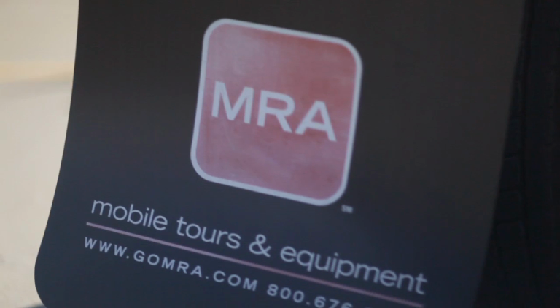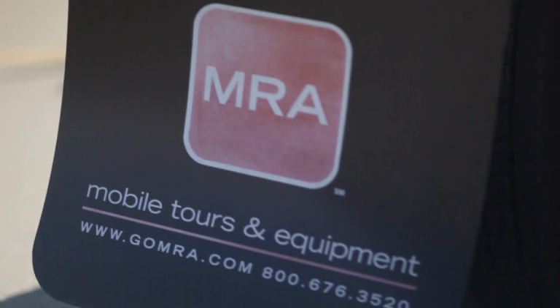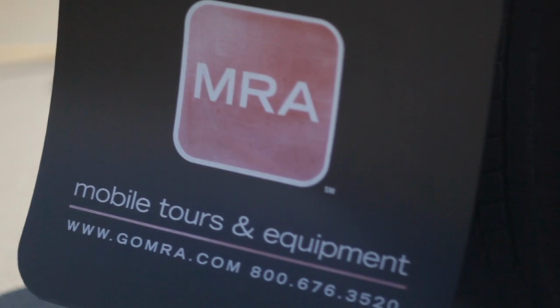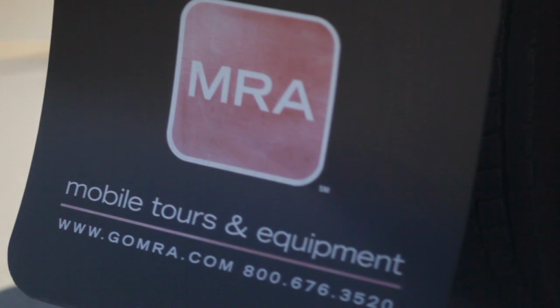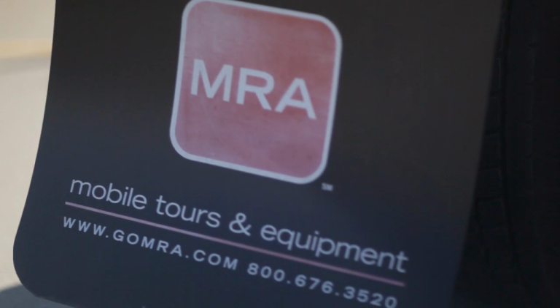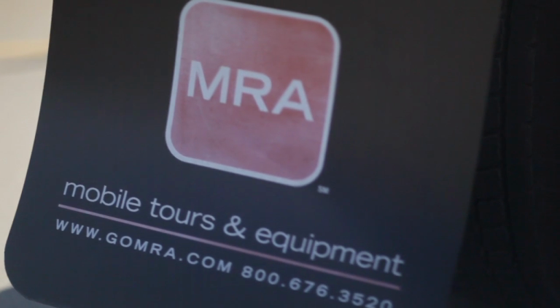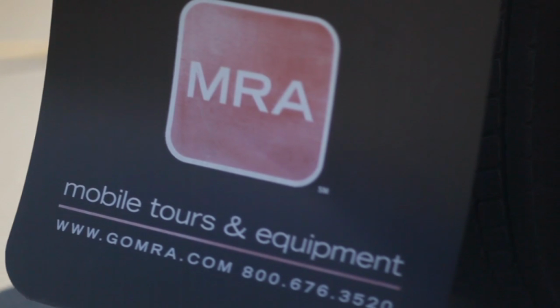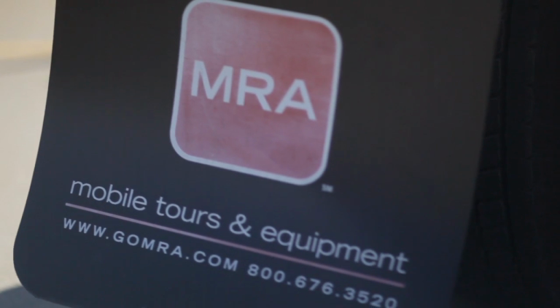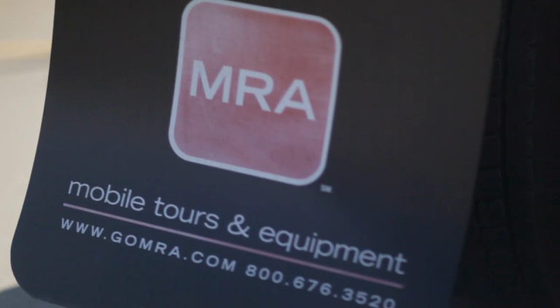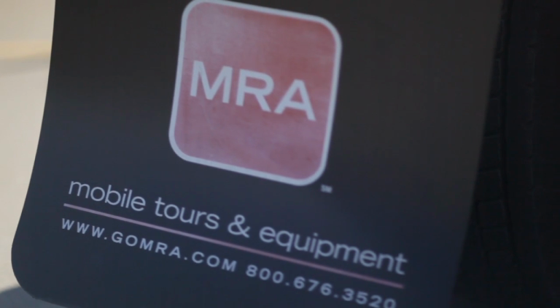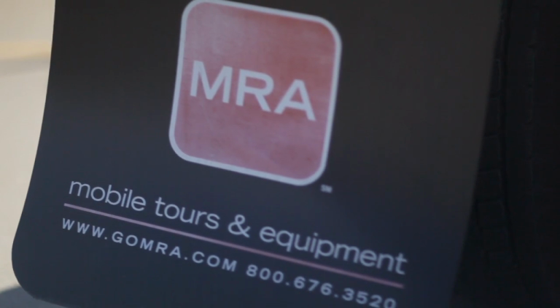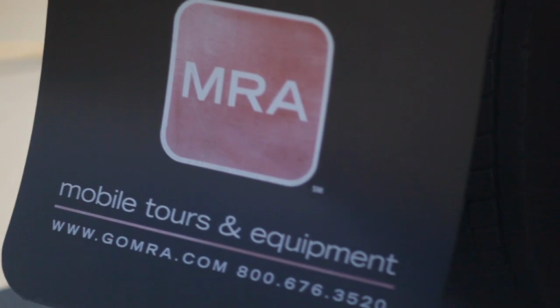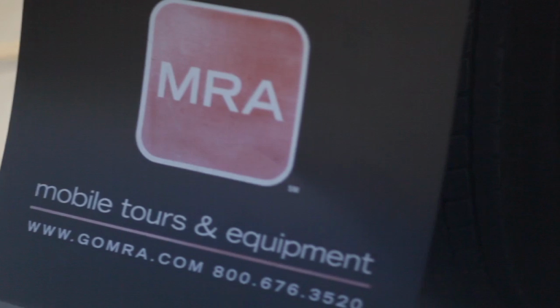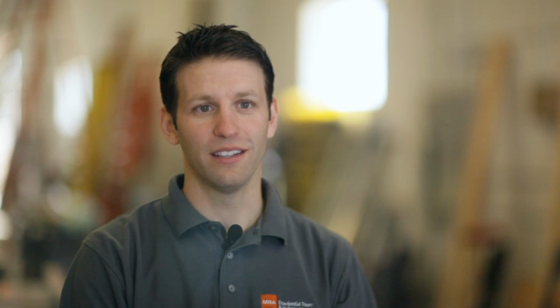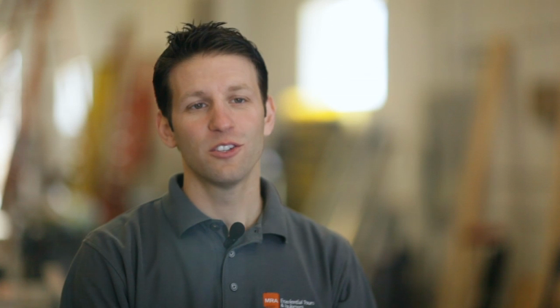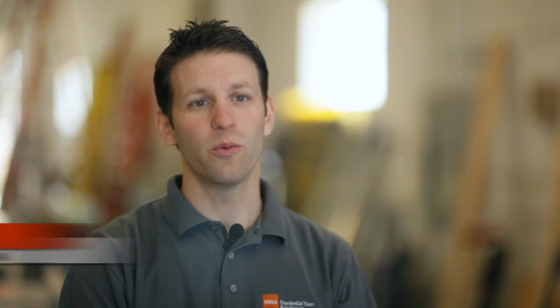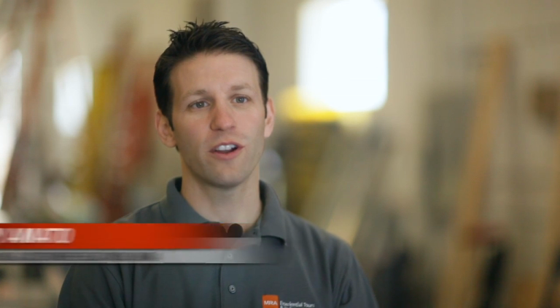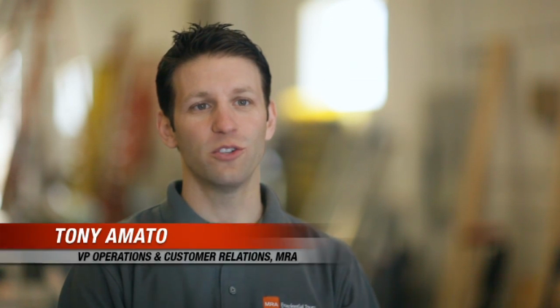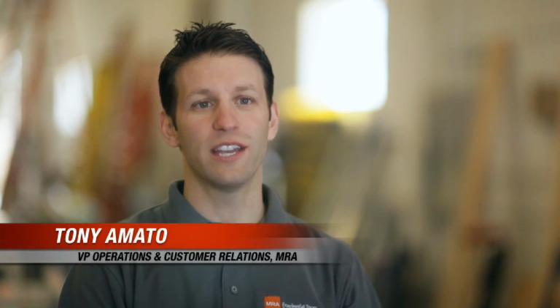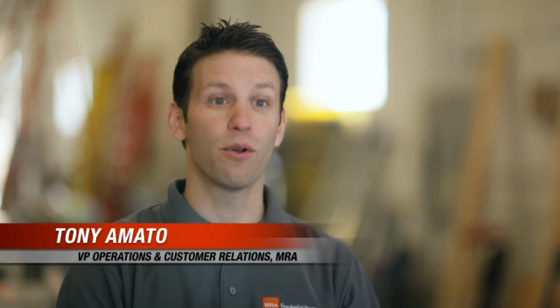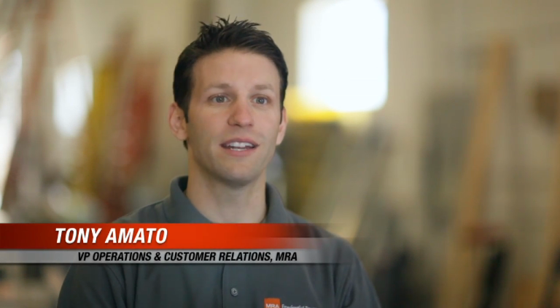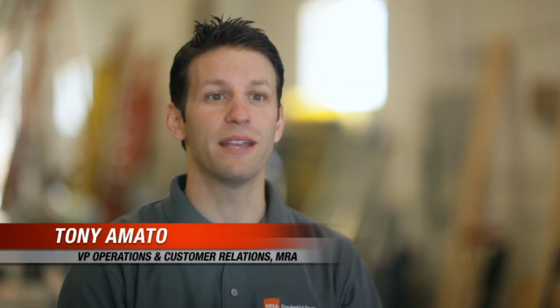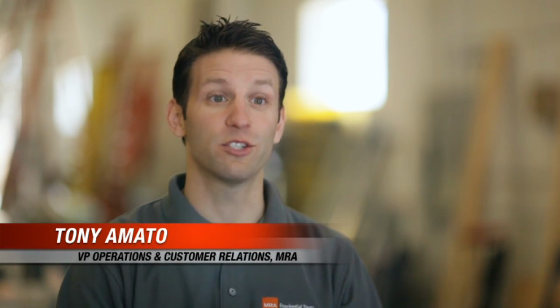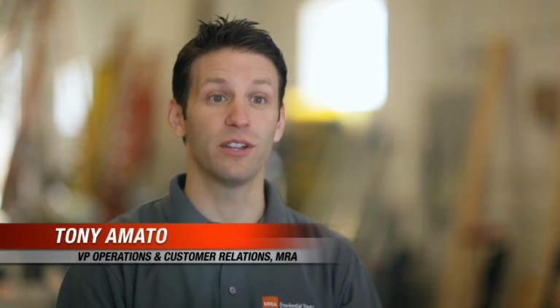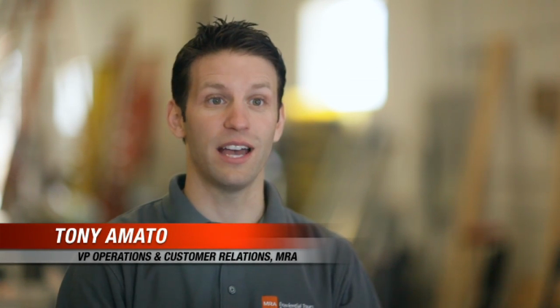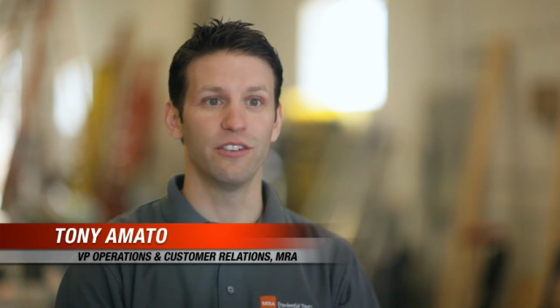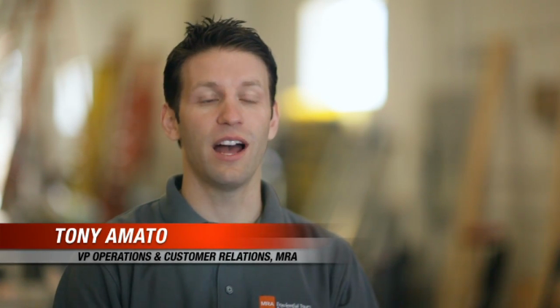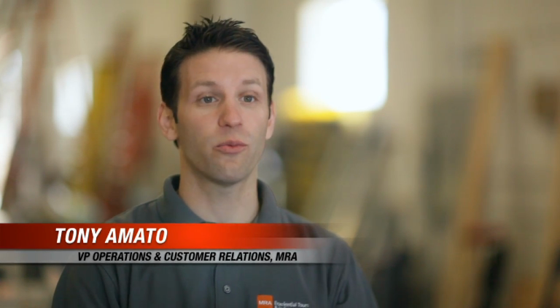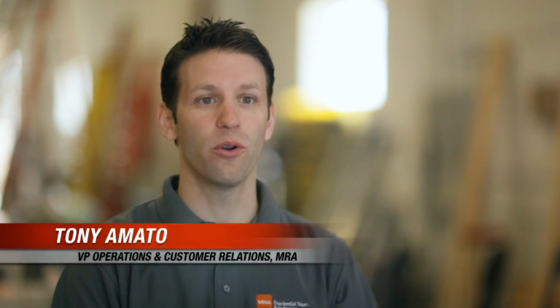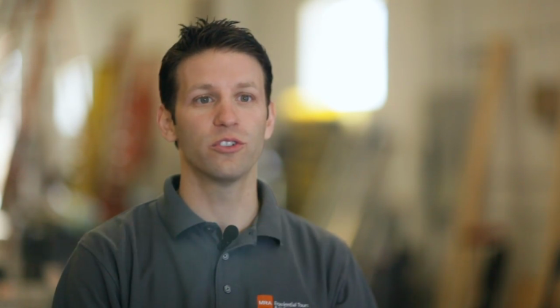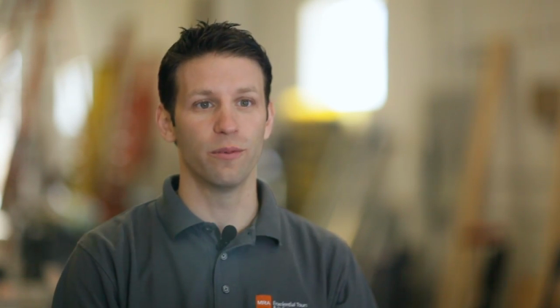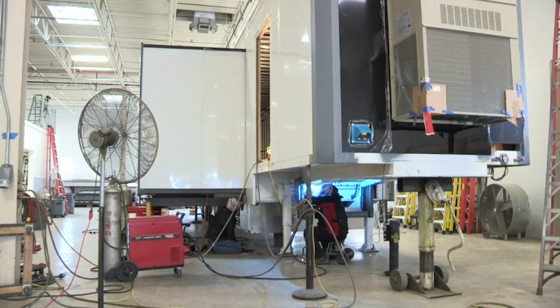MRA is a mobile experiential tour company. What we try to do is take a brand and make an experience out of it on the road to the public.